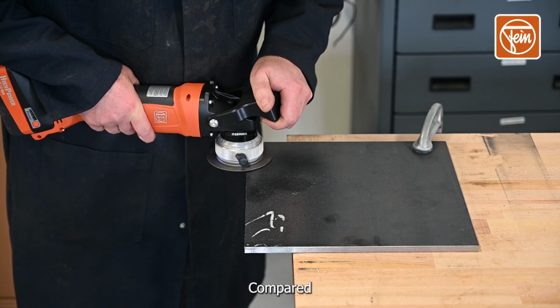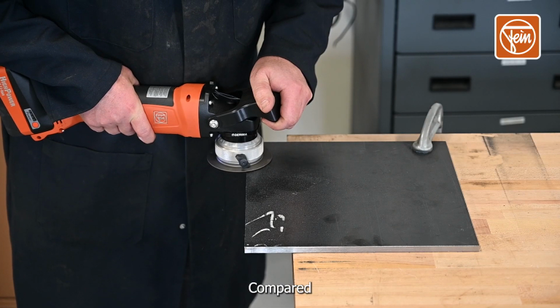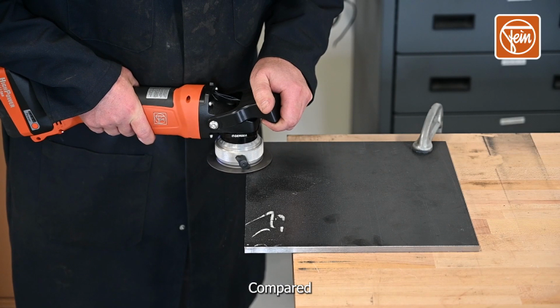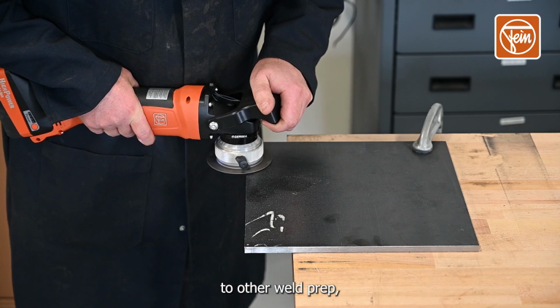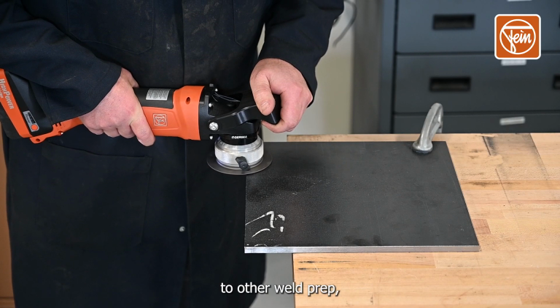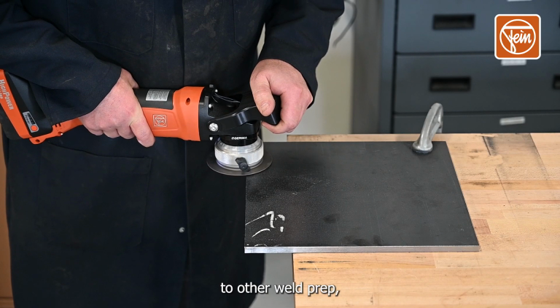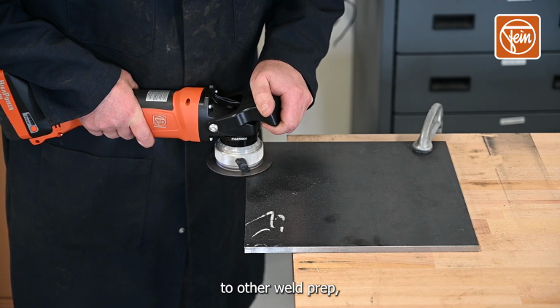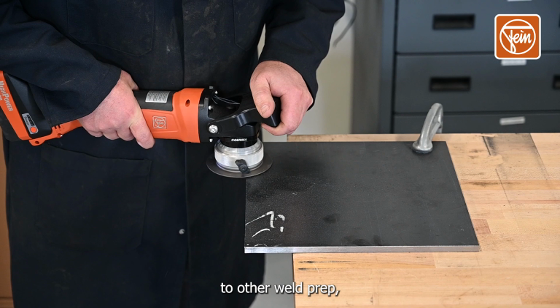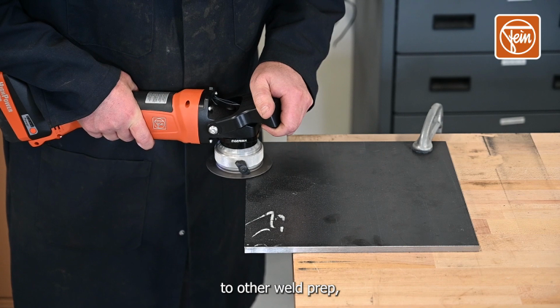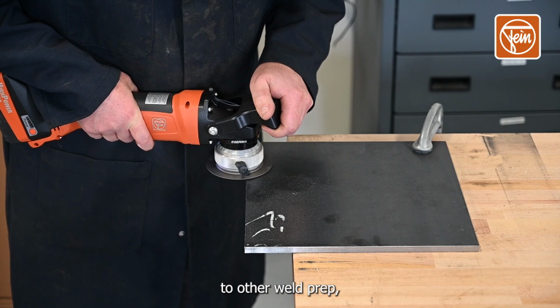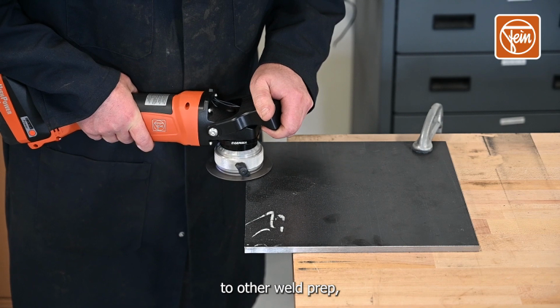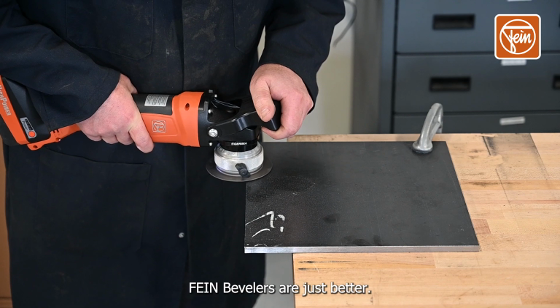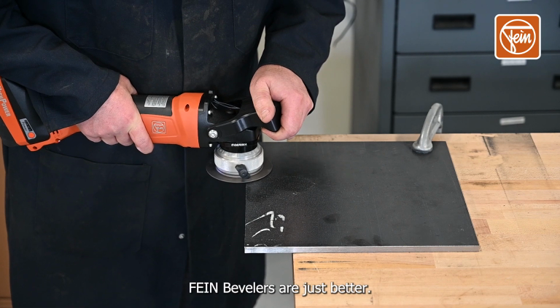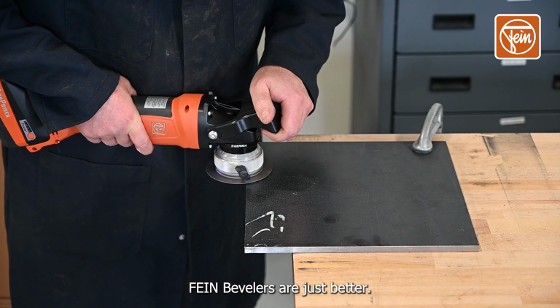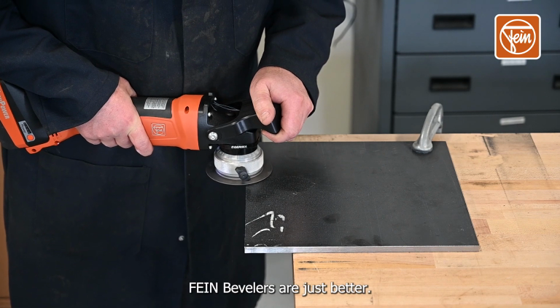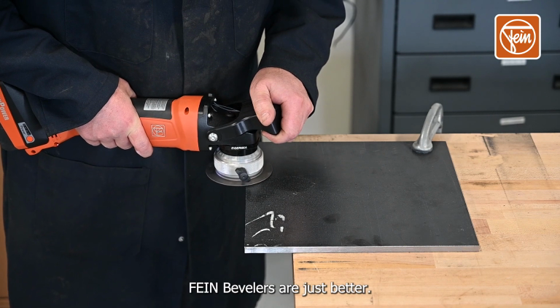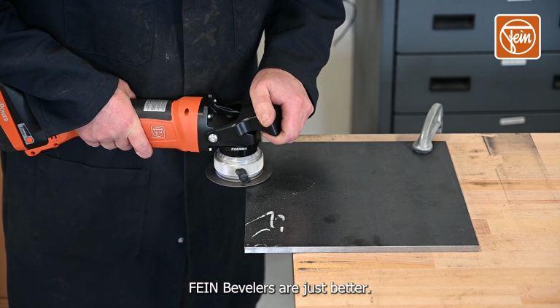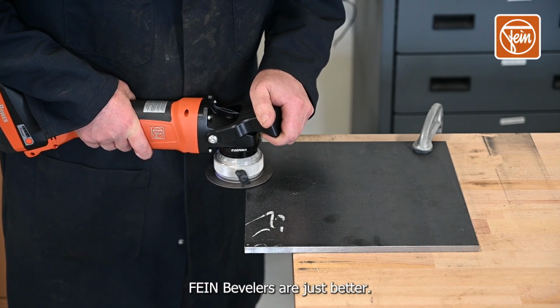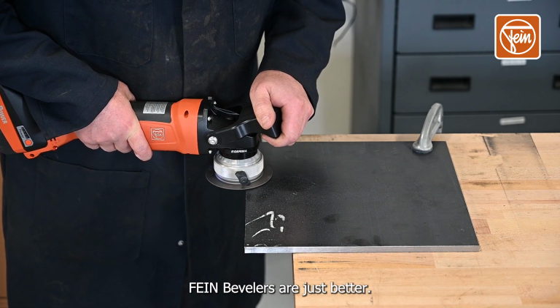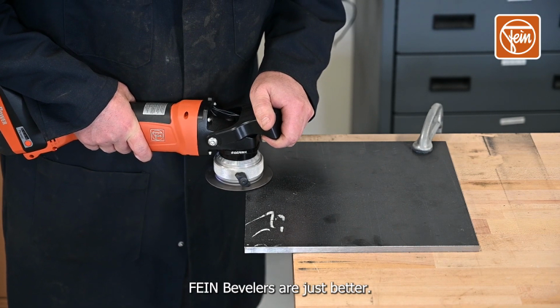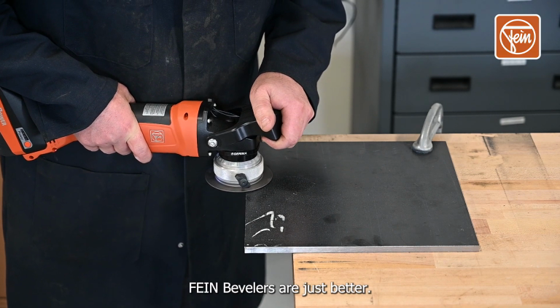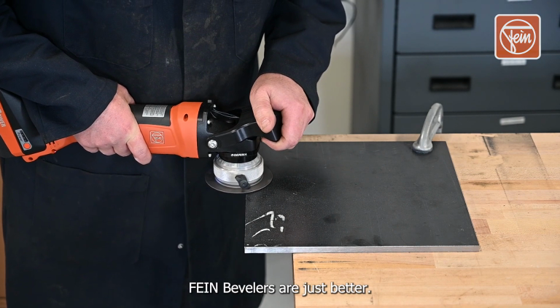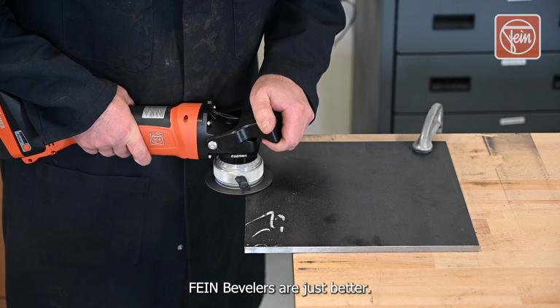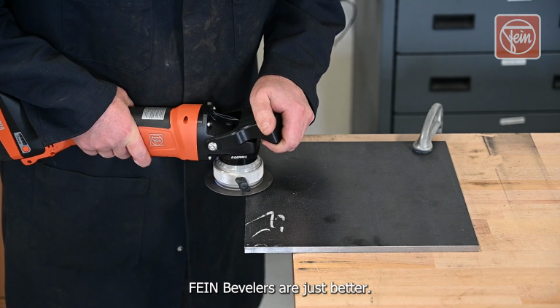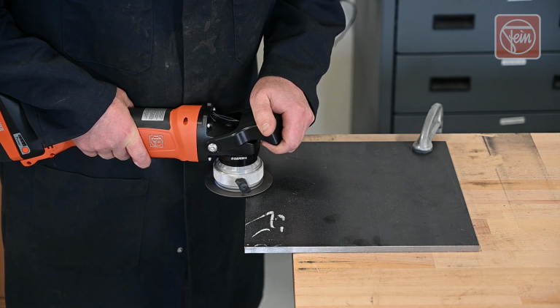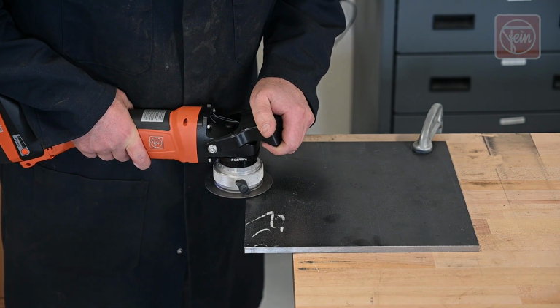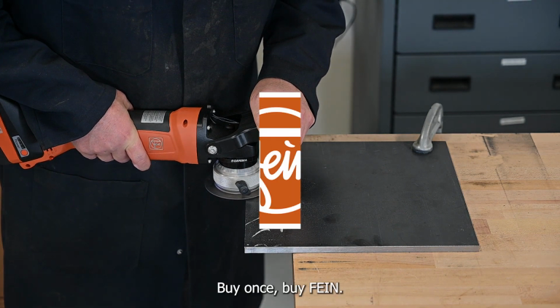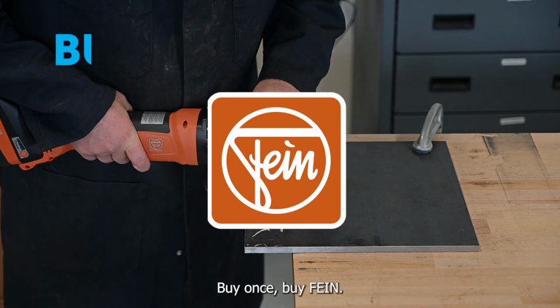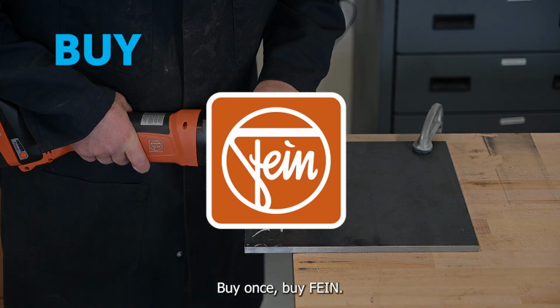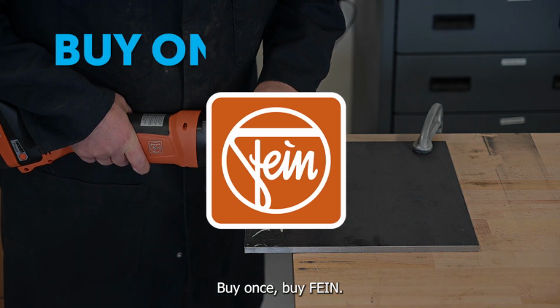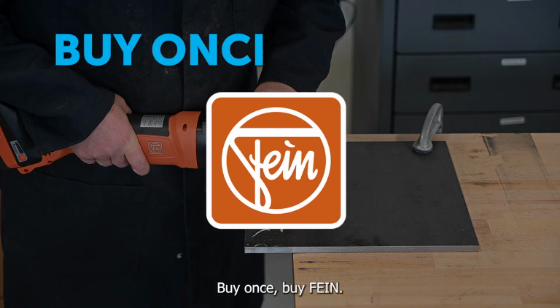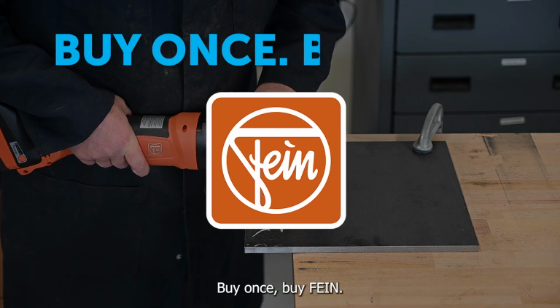Compared to other weld prep, Fine bevelers are just better. Buy once, buy Fine.